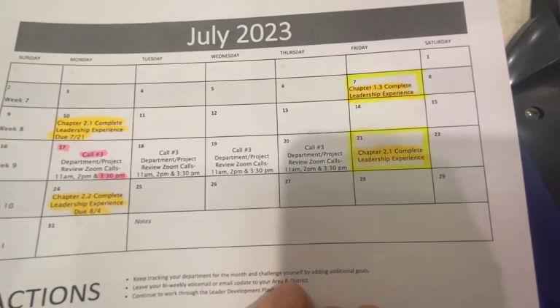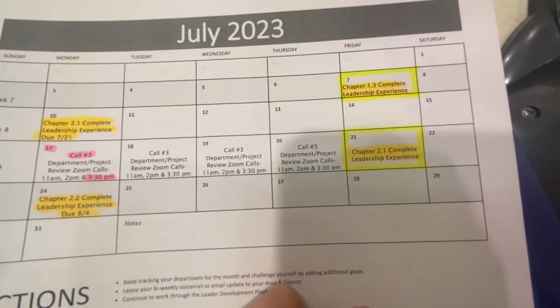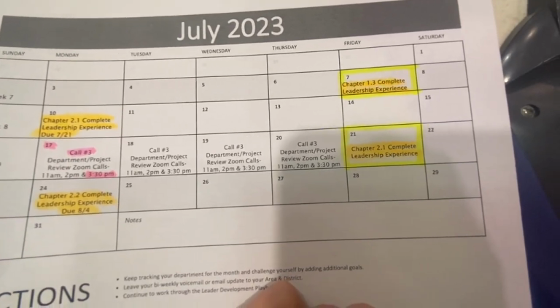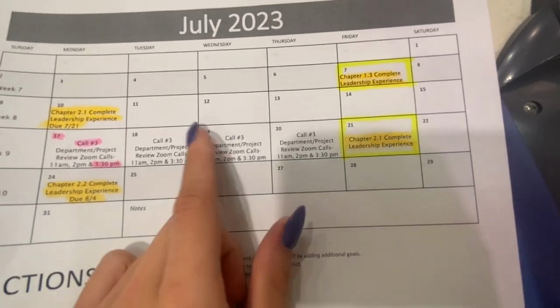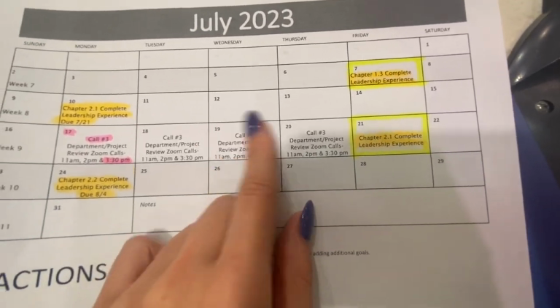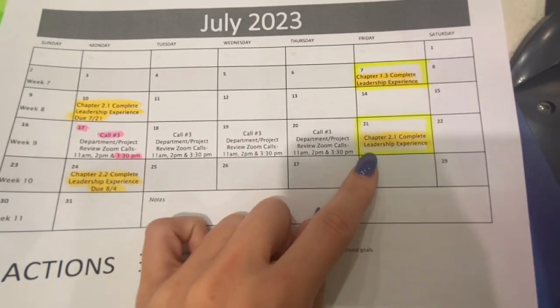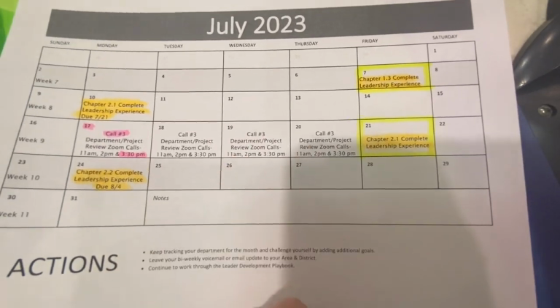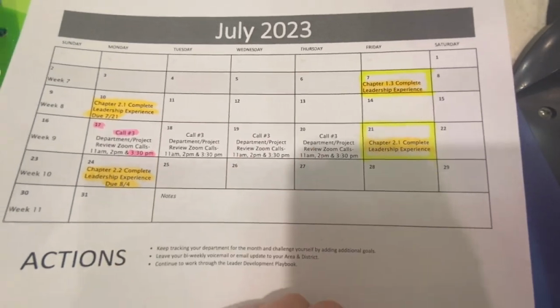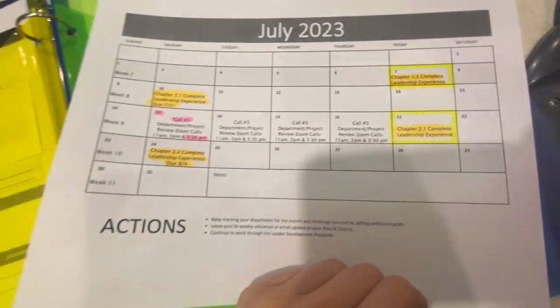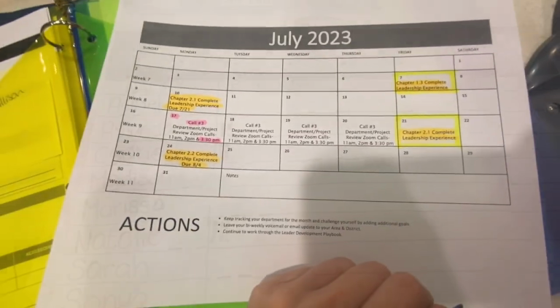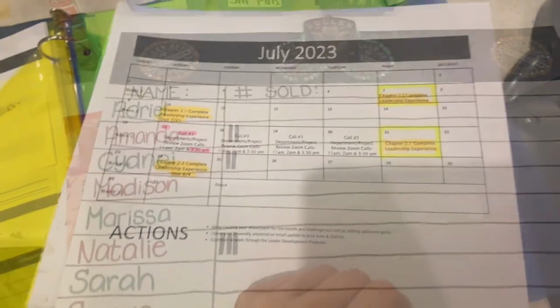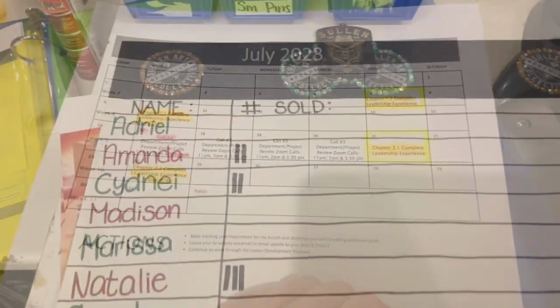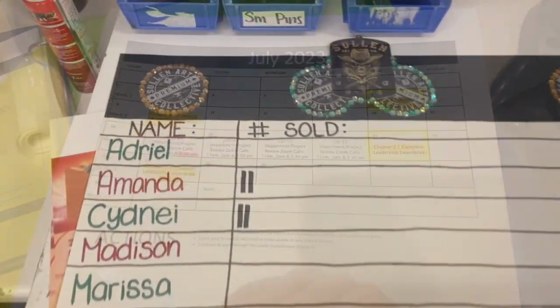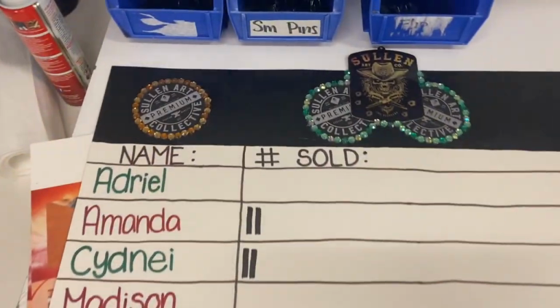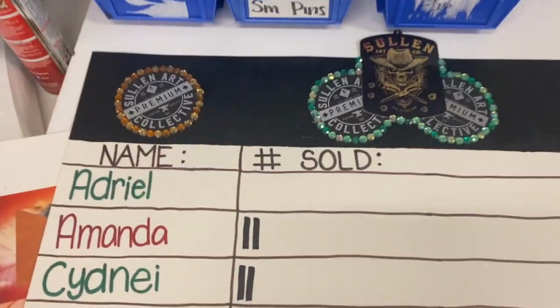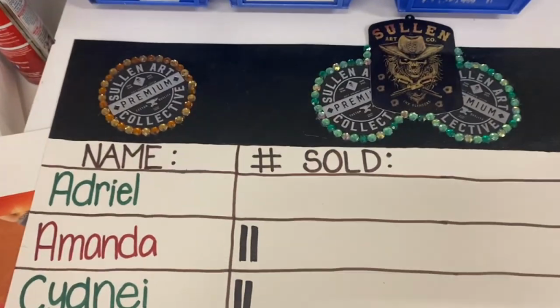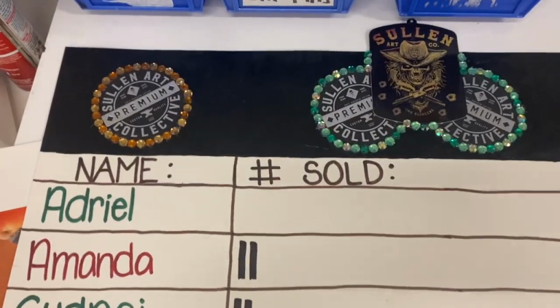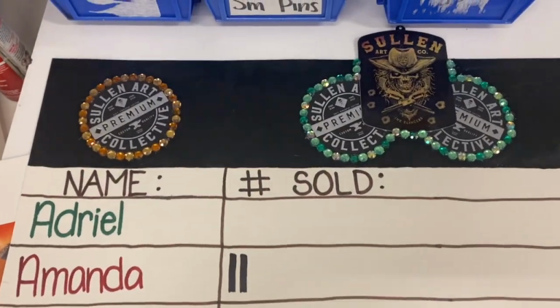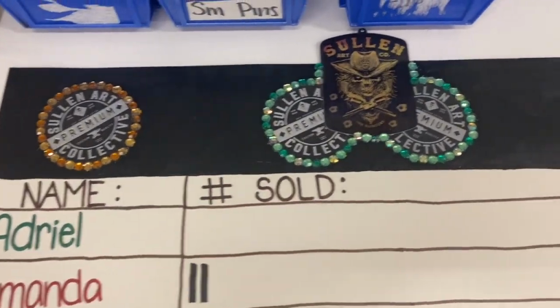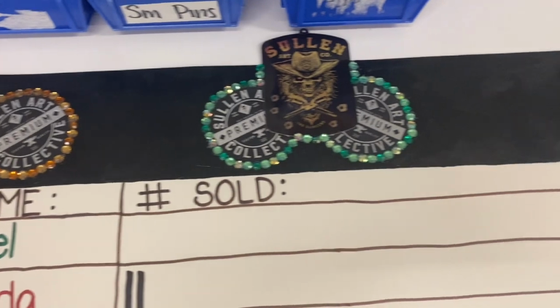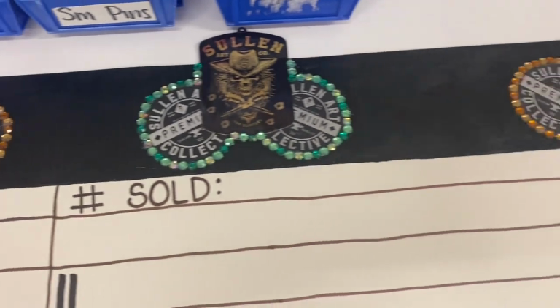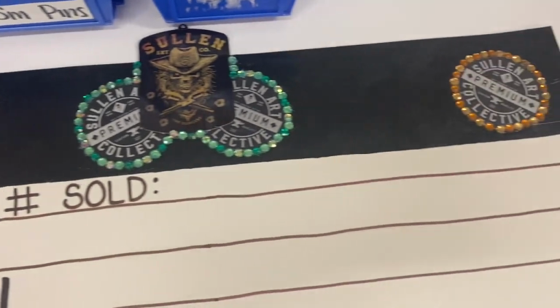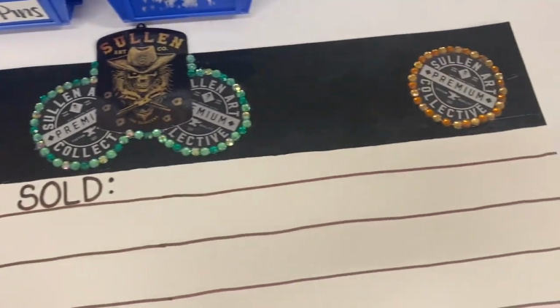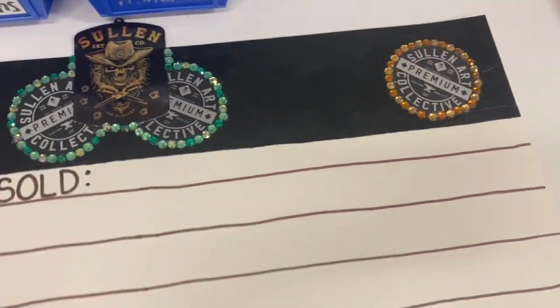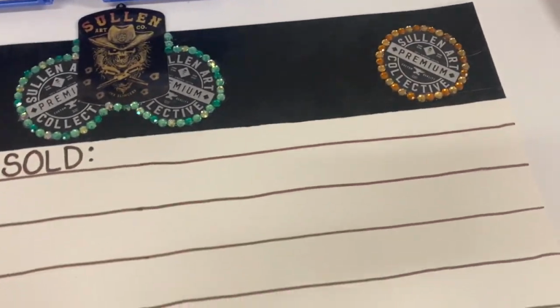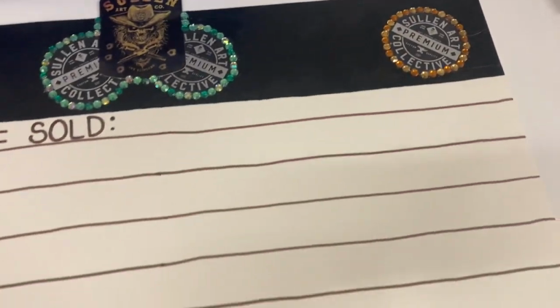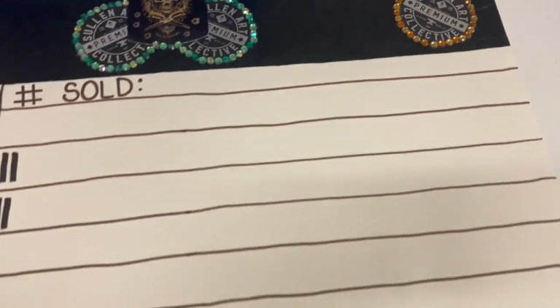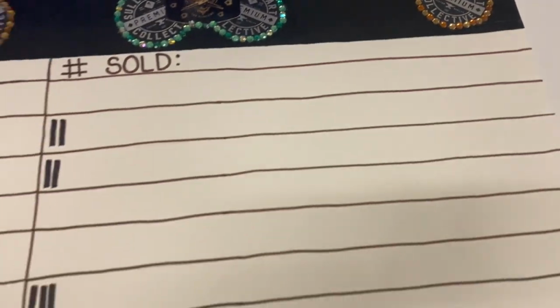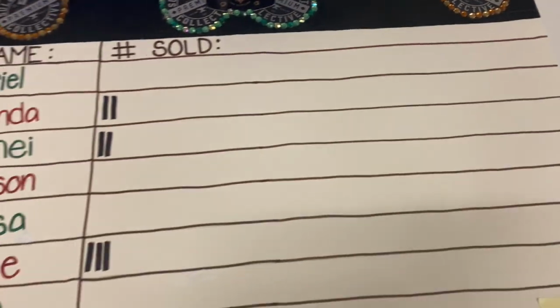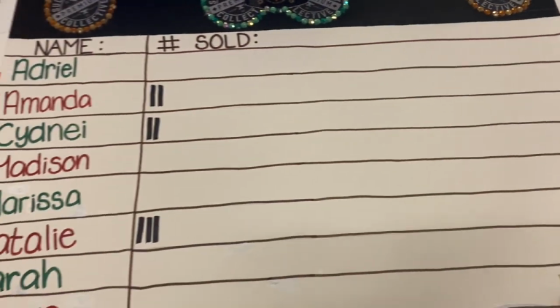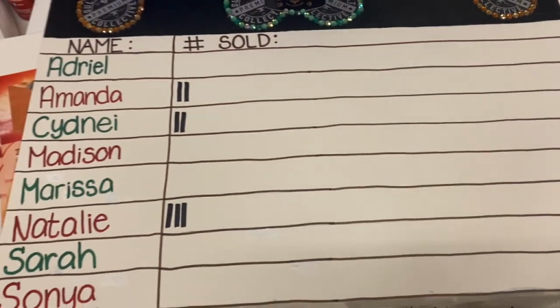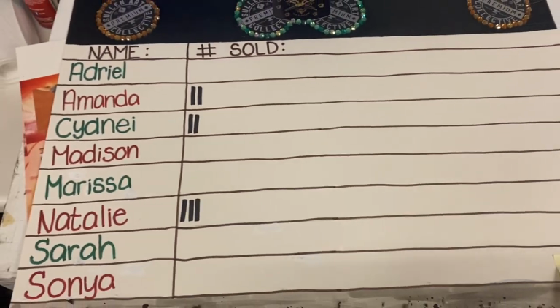This is my incentive board to get my teammates to push to sell Sullen before my internship ends, and I ended up using hang tags from shirts I bought as decoration.